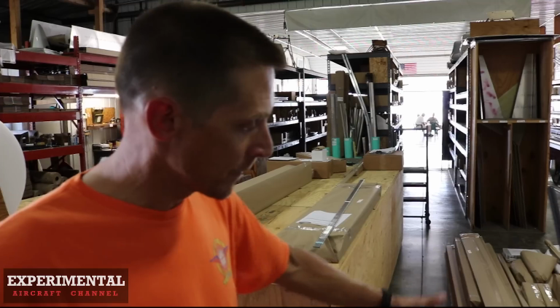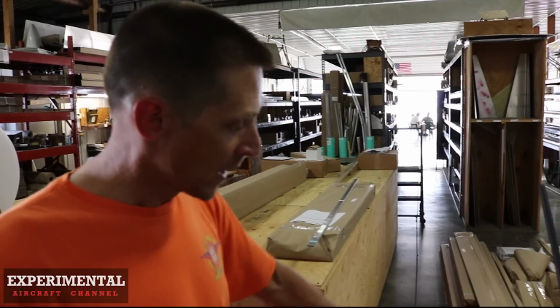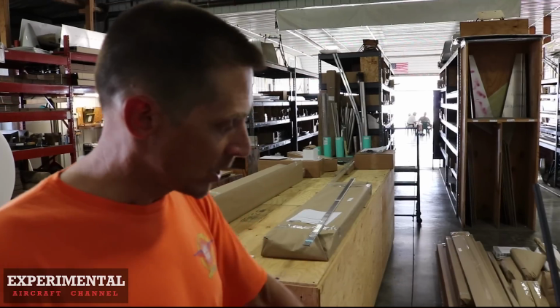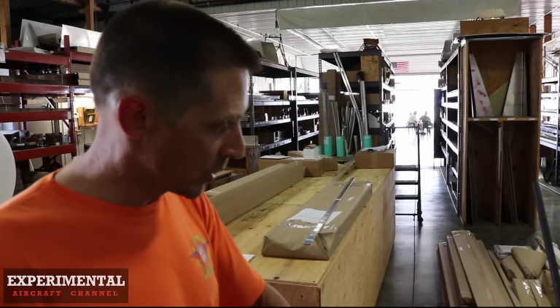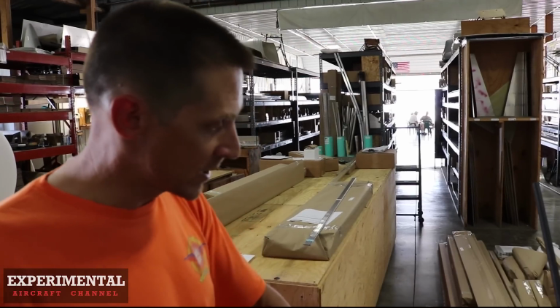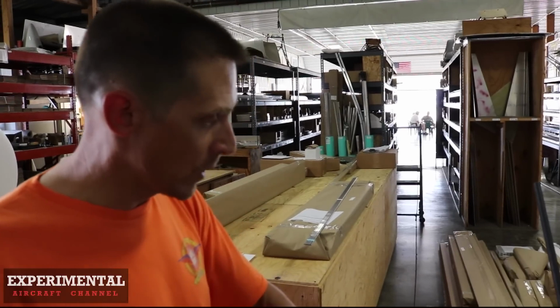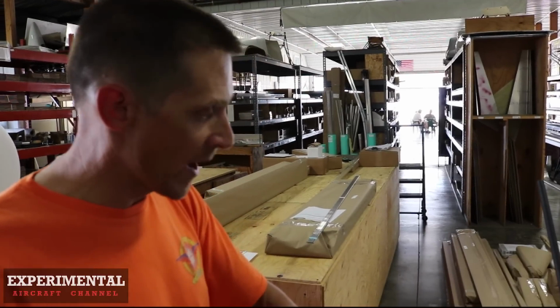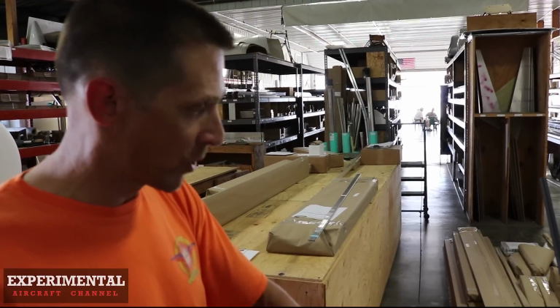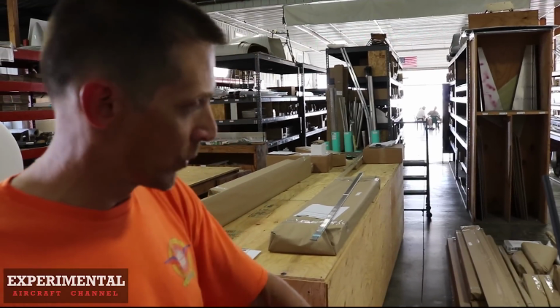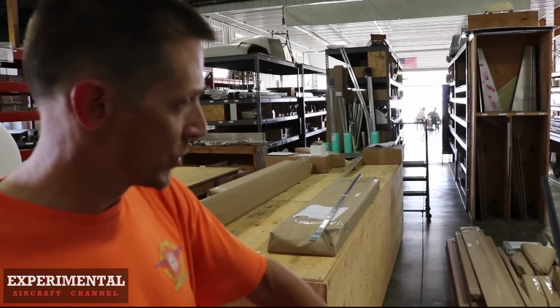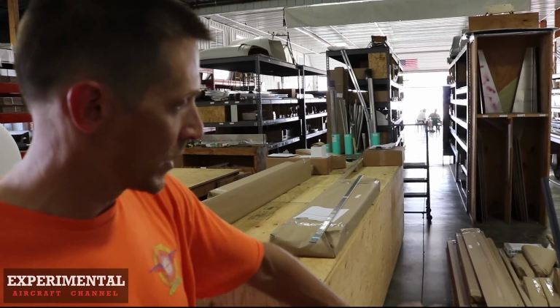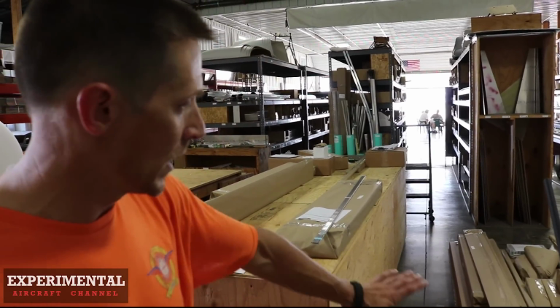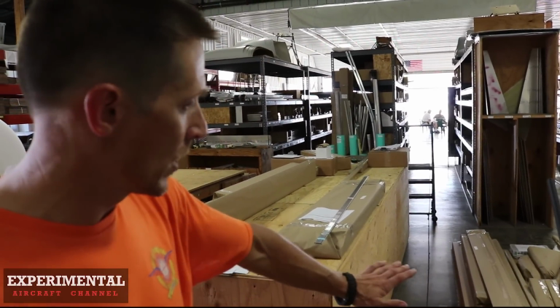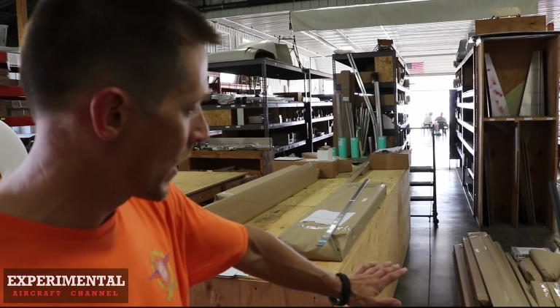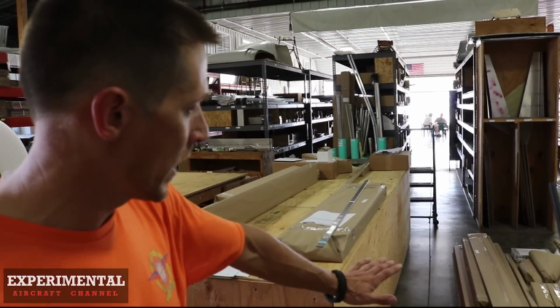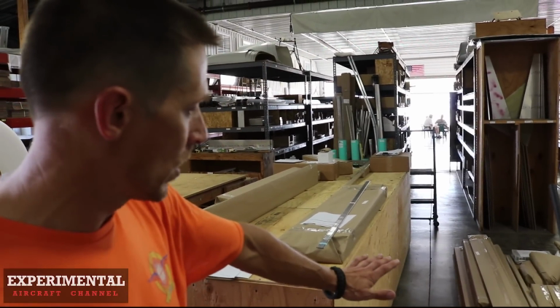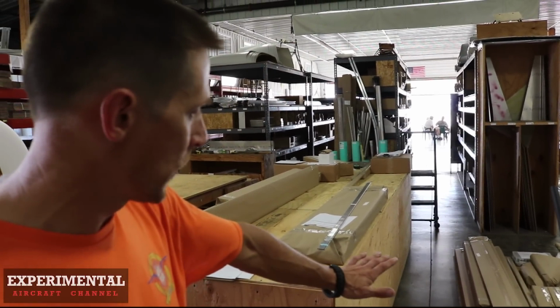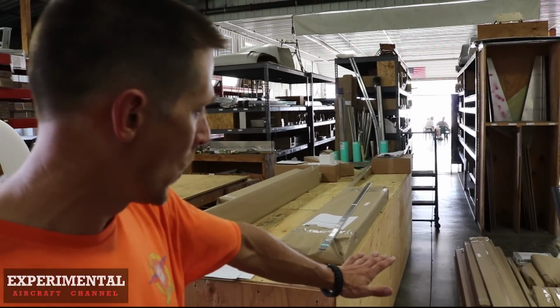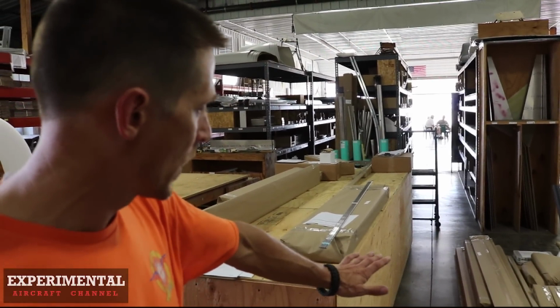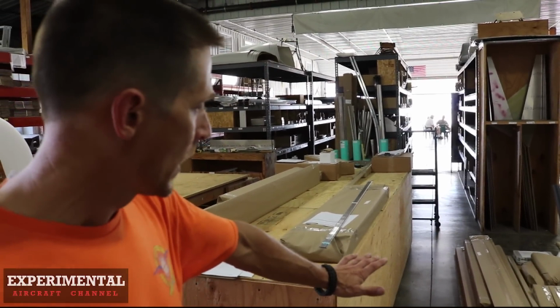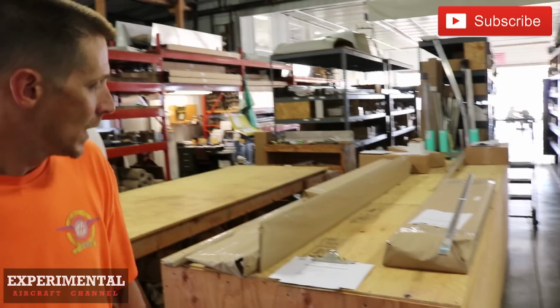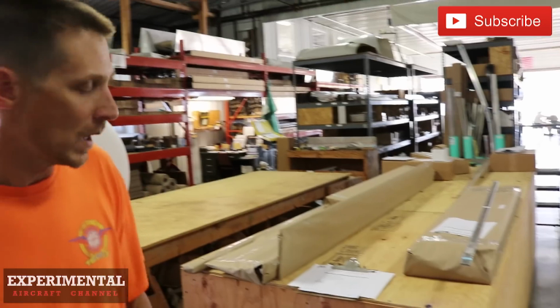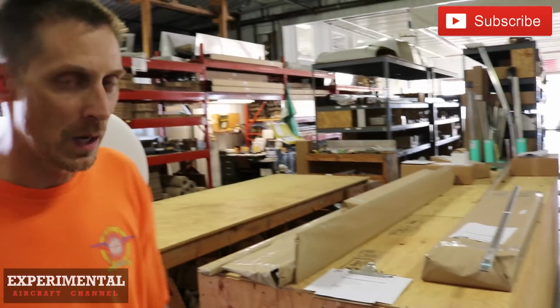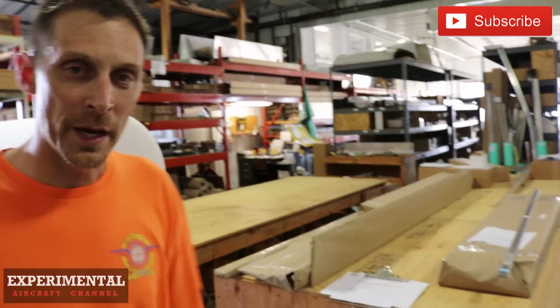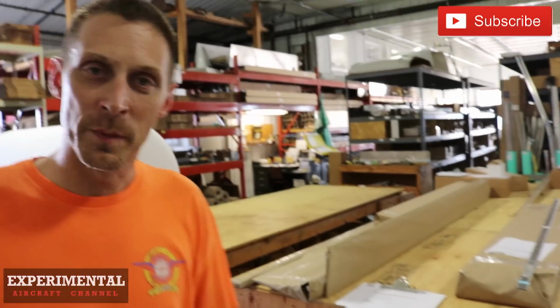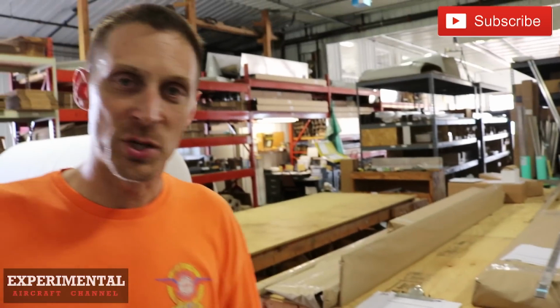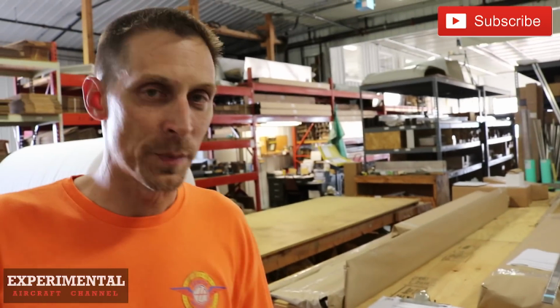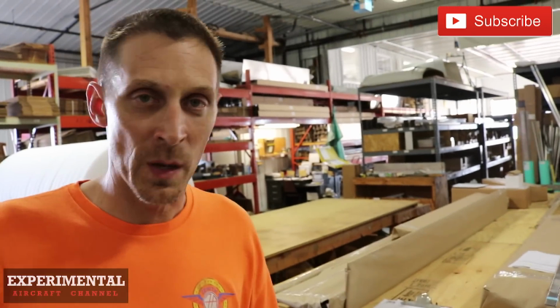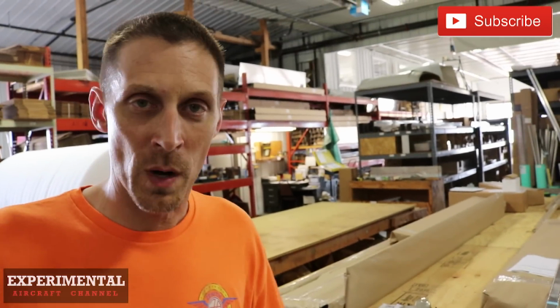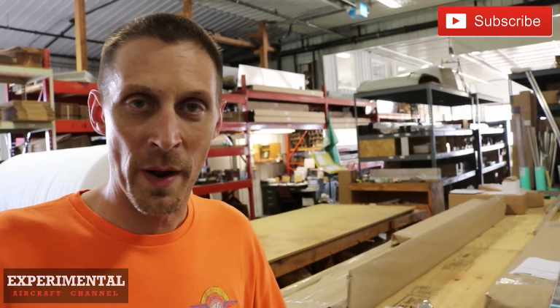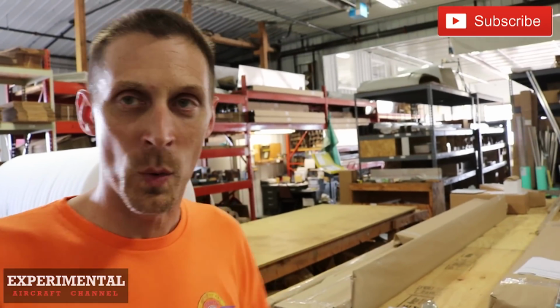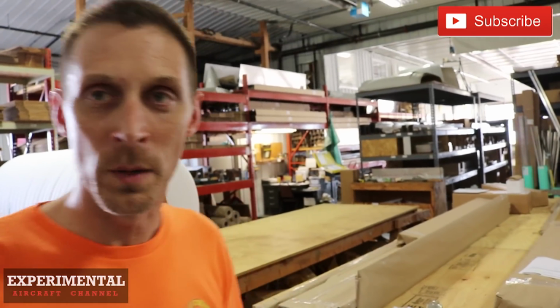As you can see, we have a cruiser kit here laying on the floor, and it could be shipped anywhere around the world.